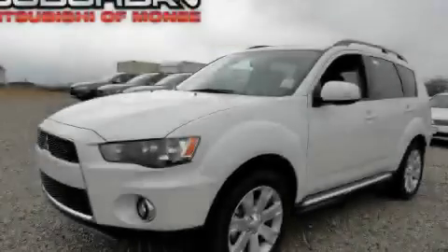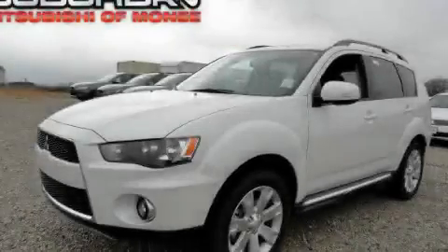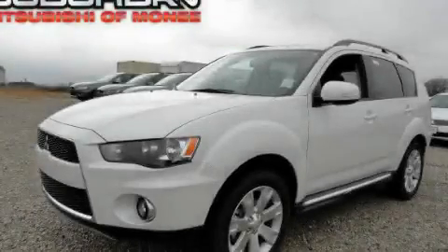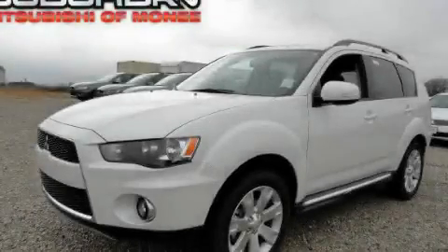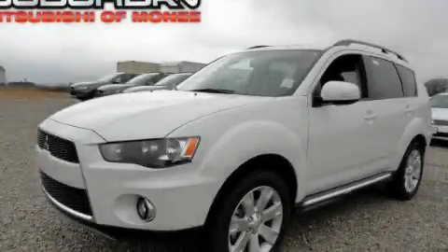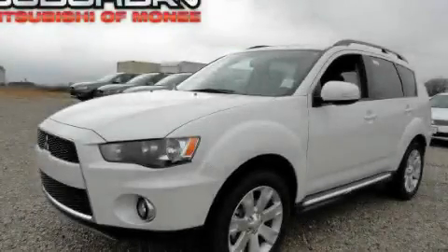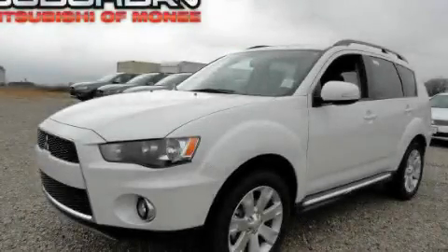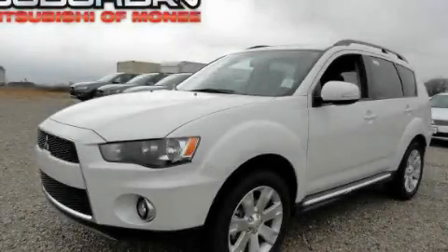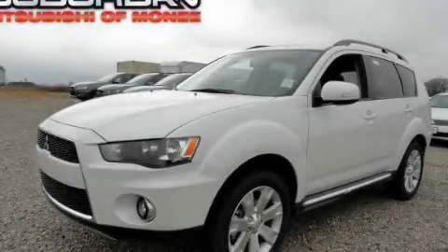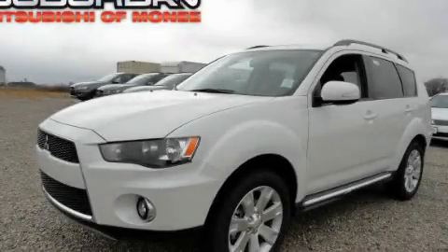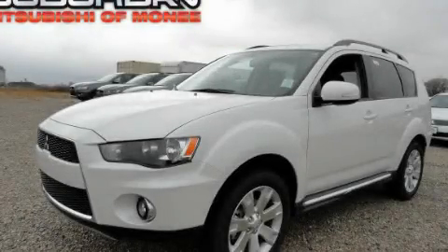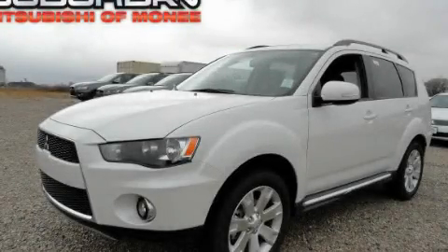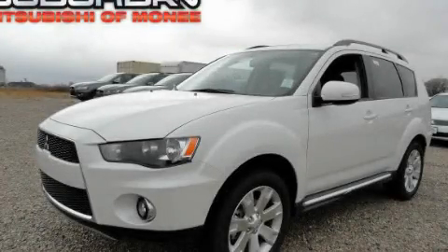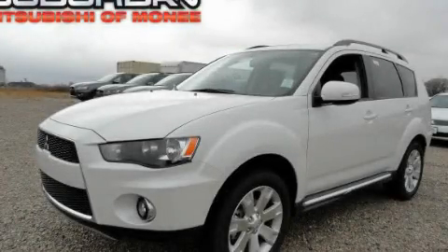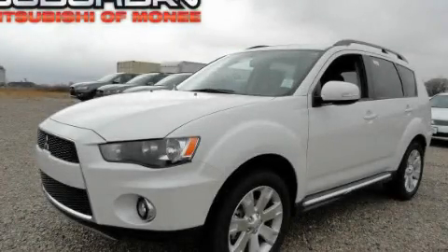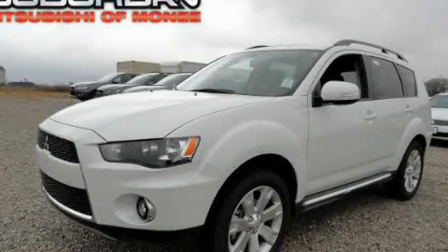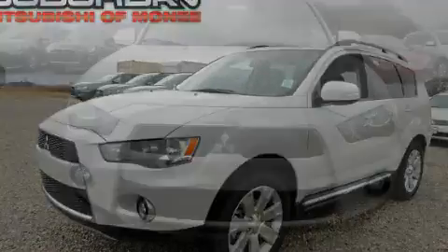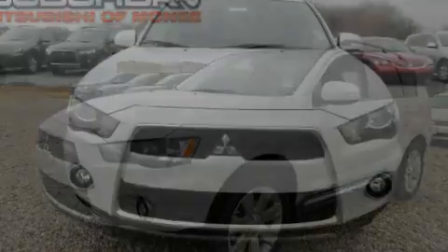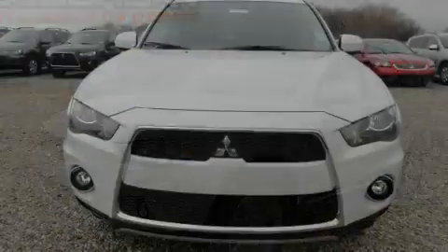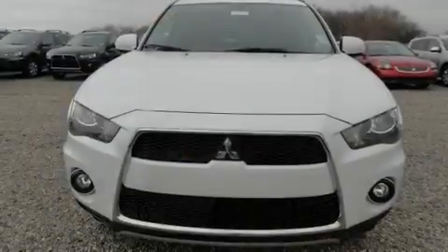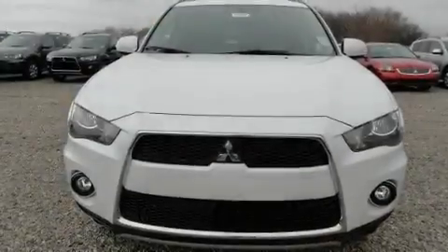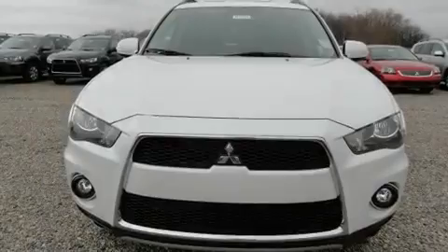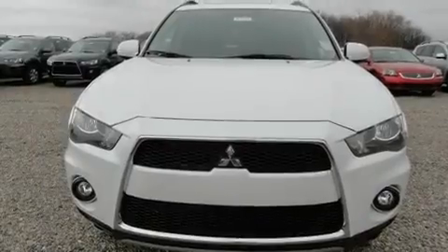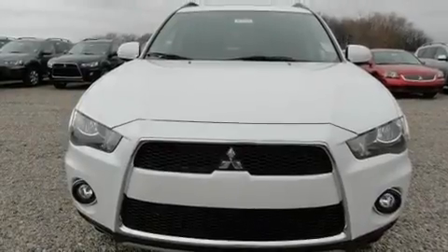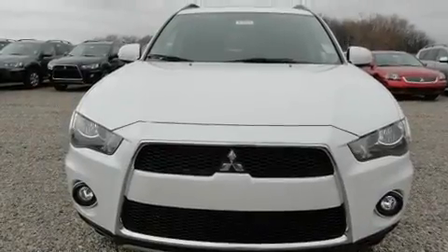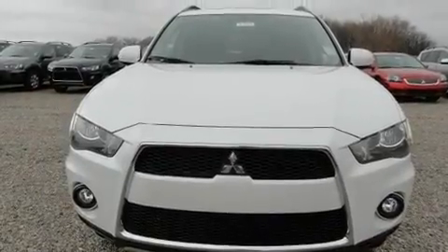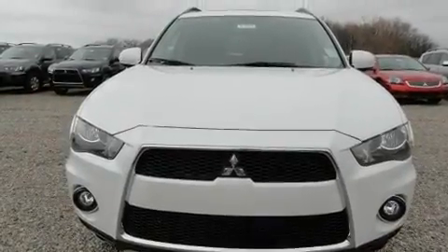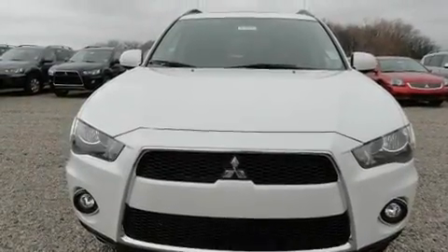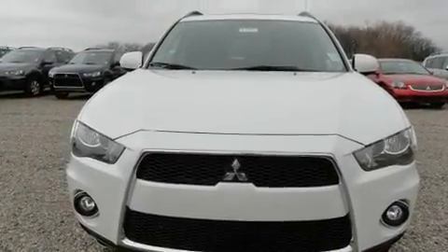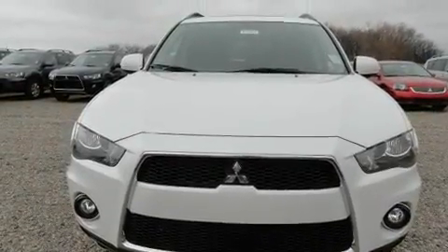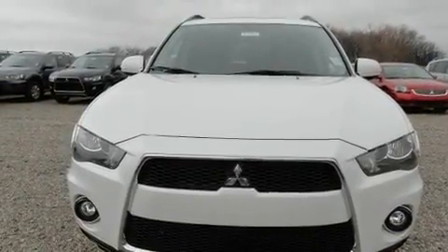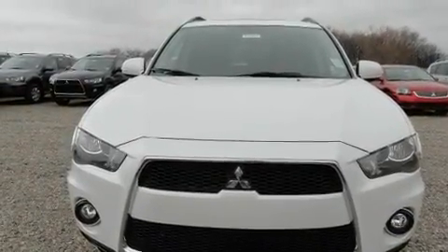This is a brand-new 2011 Mitsubishi Outlander, a car-like ride in space like an SUV.